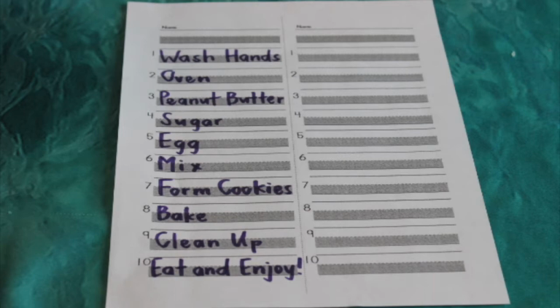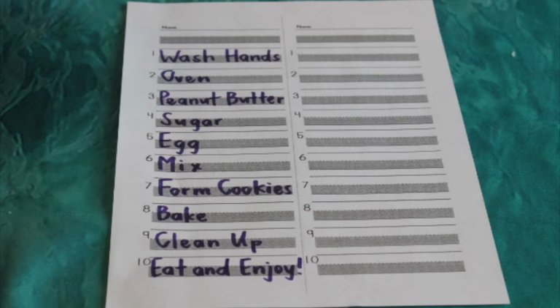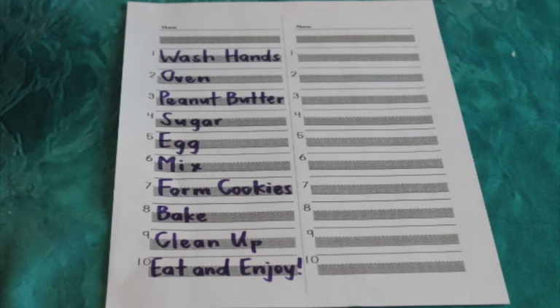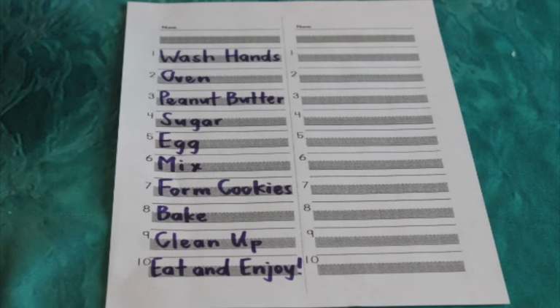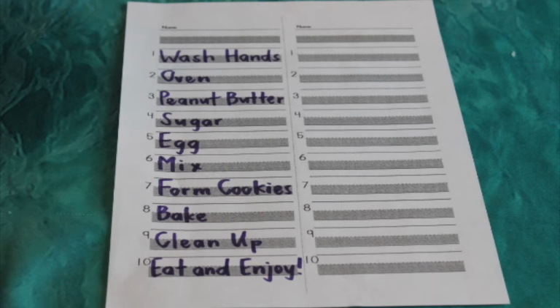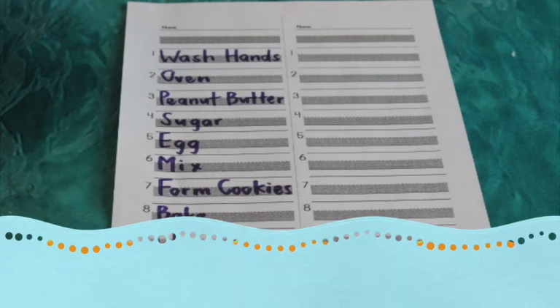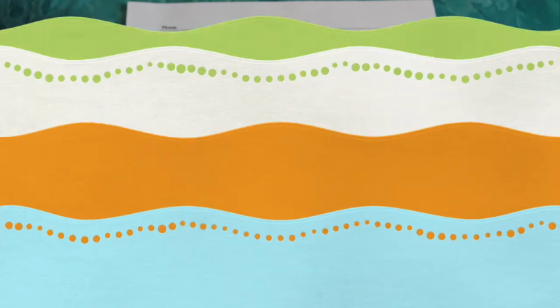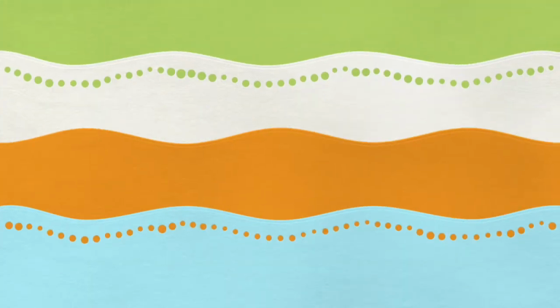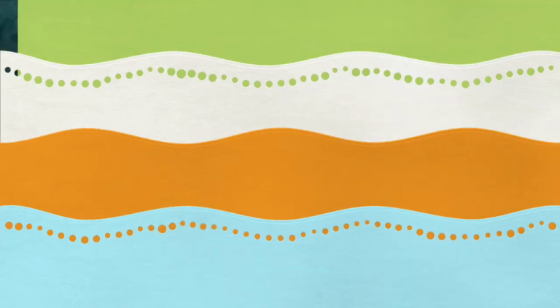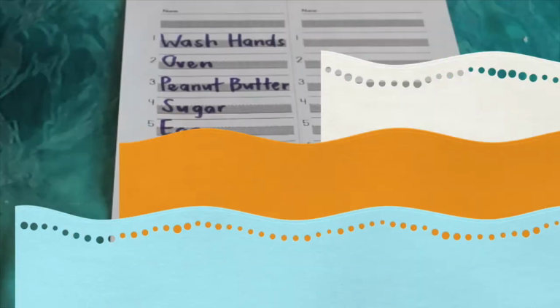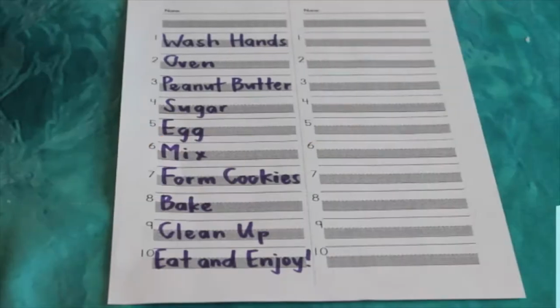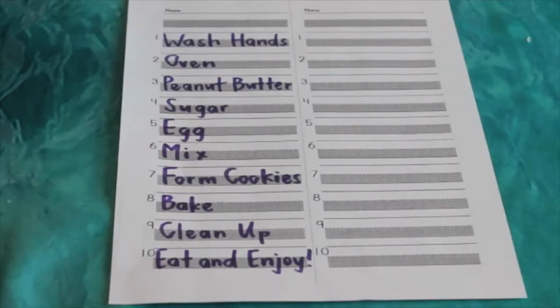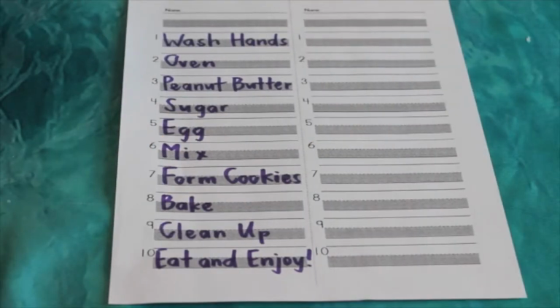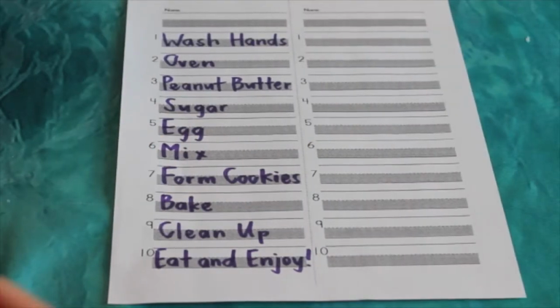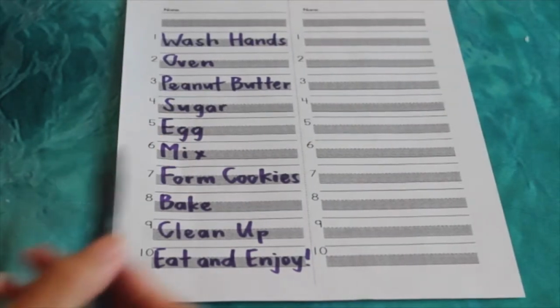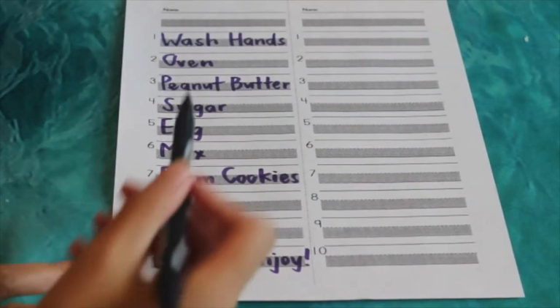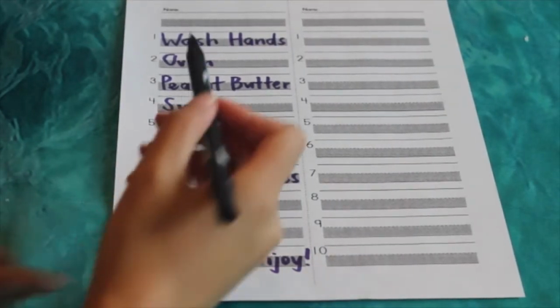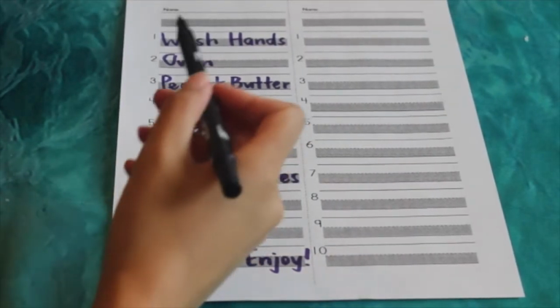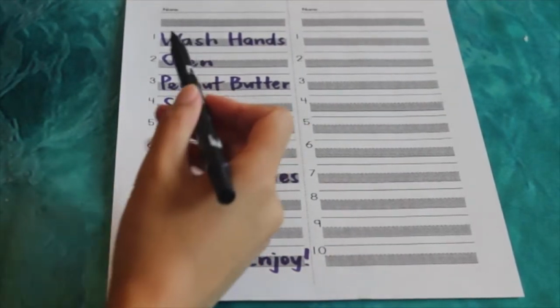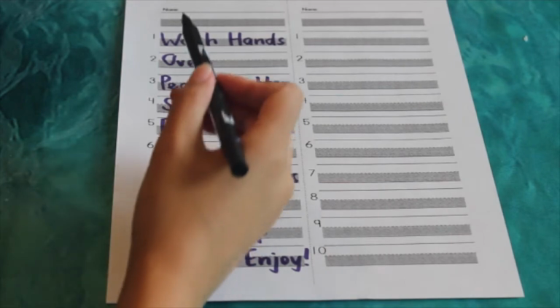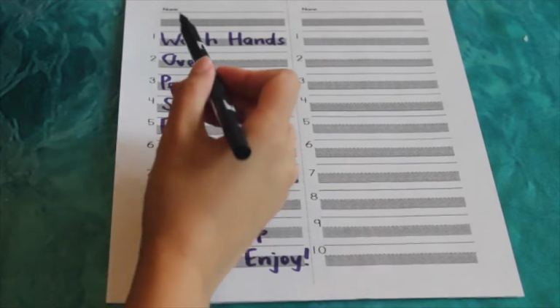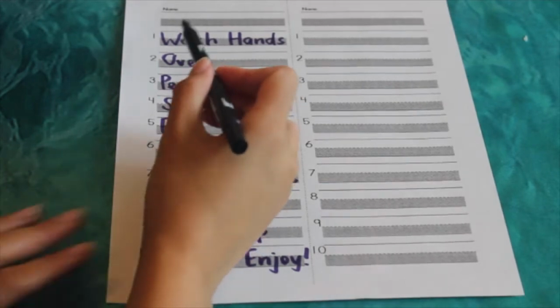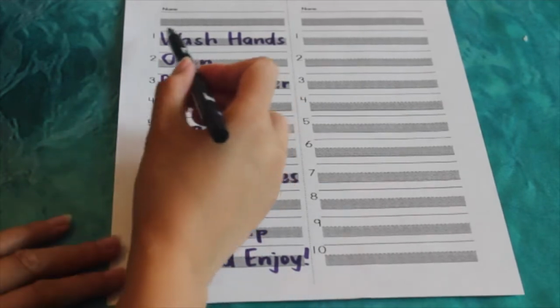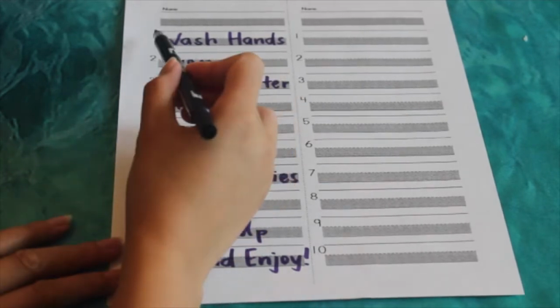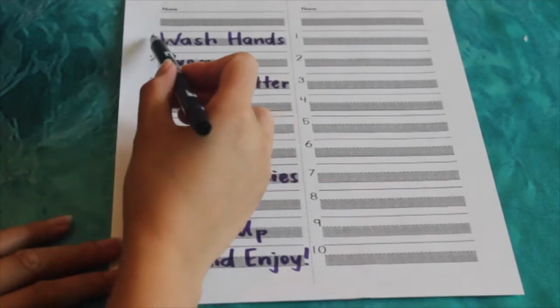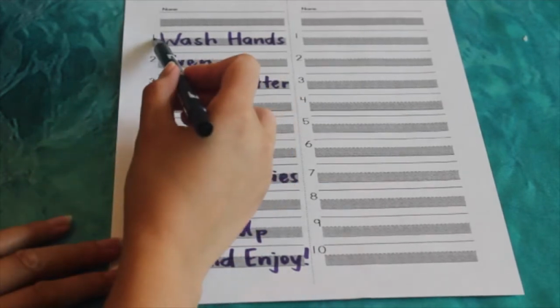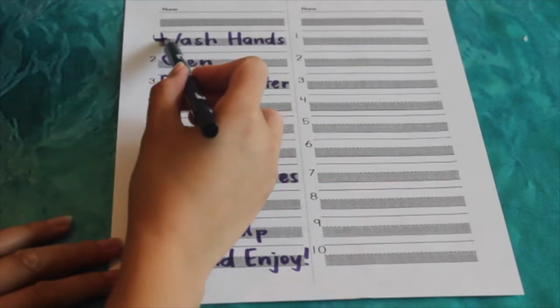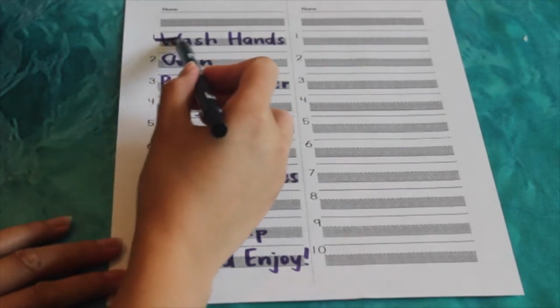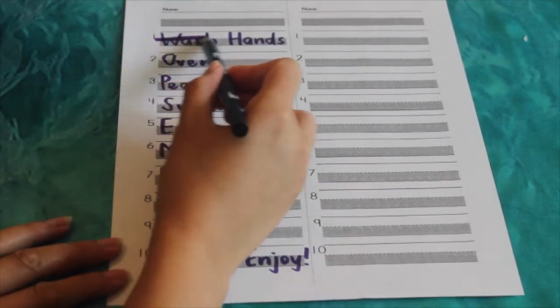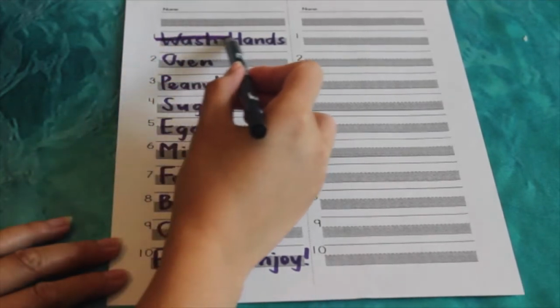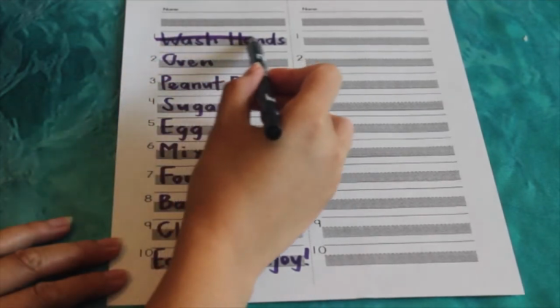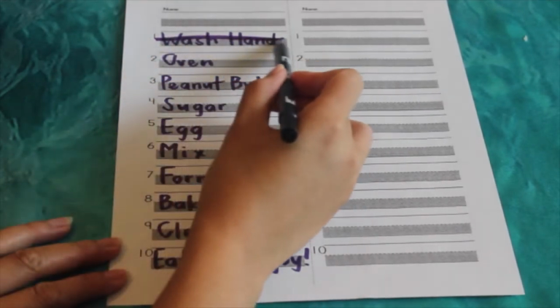So go ahead and take this time to wash our hands, and that way we can cross it off of our list.